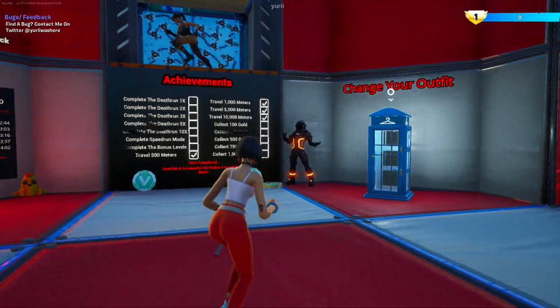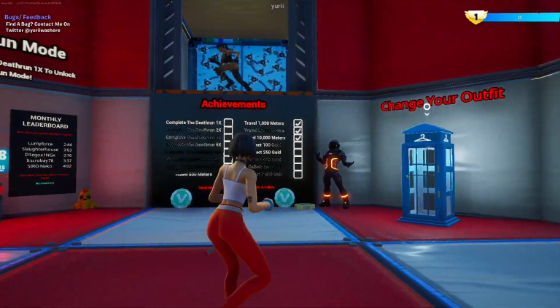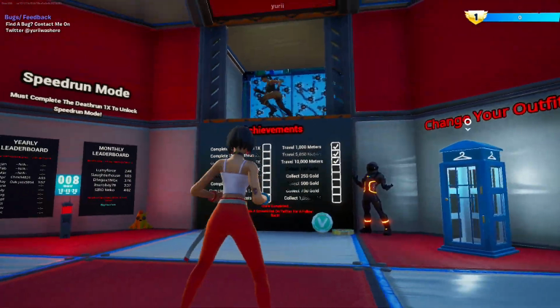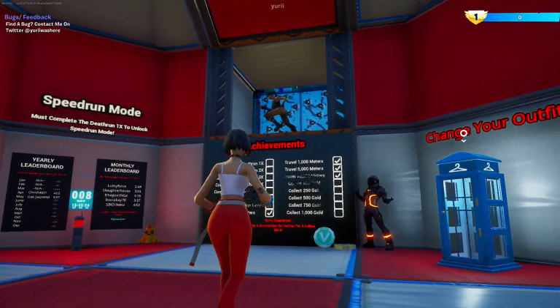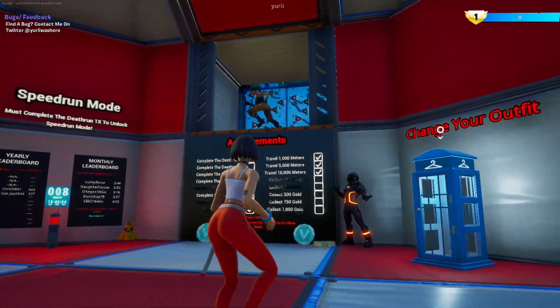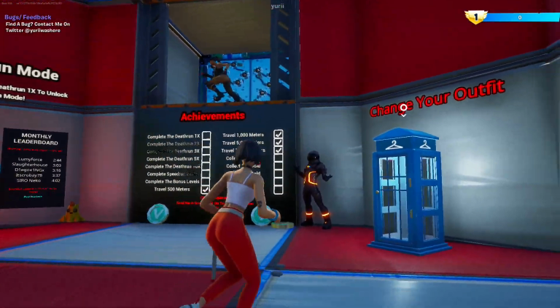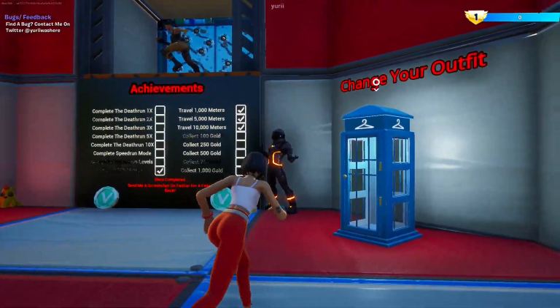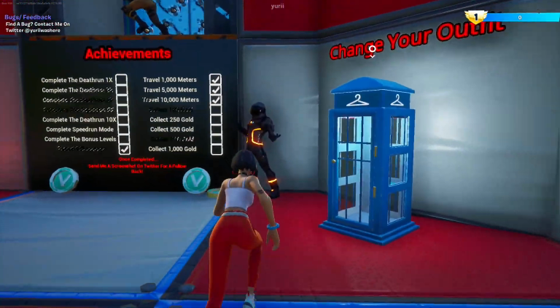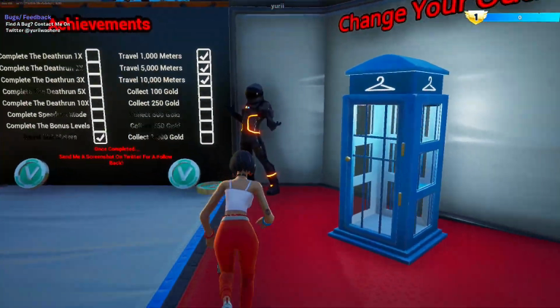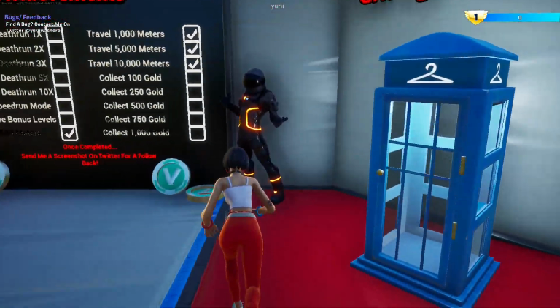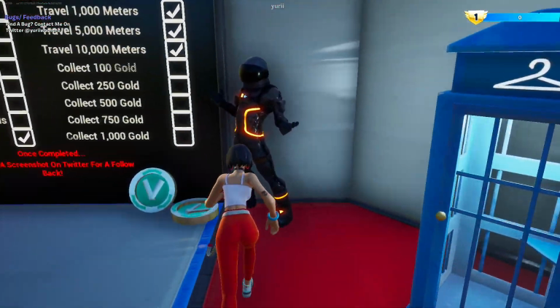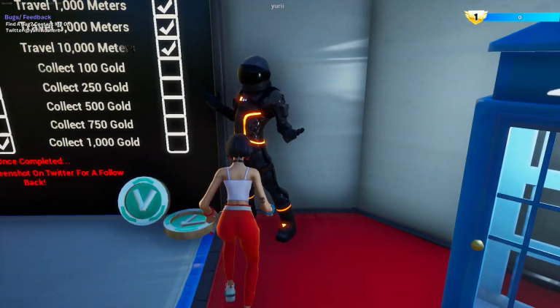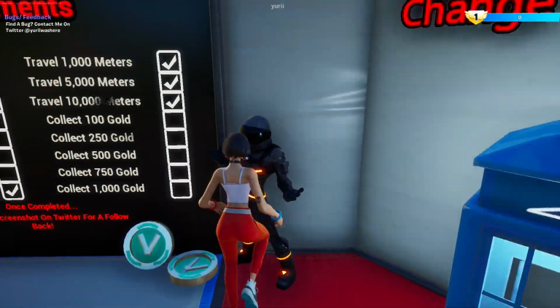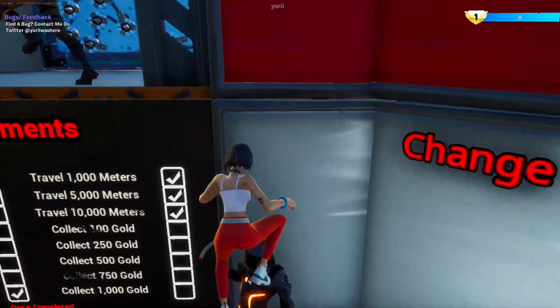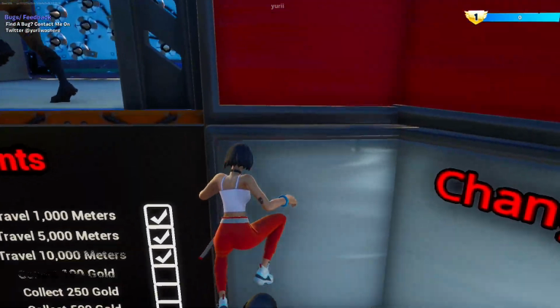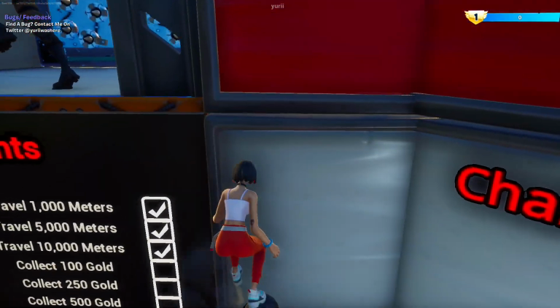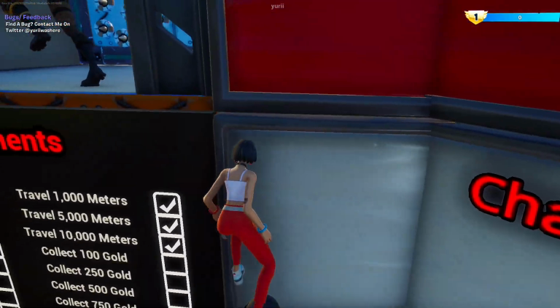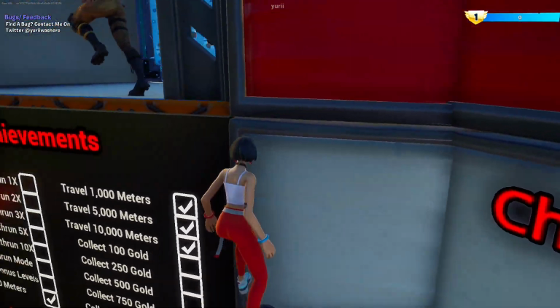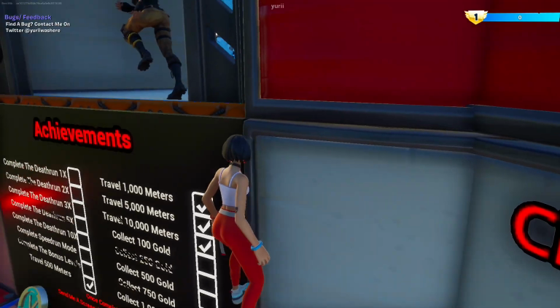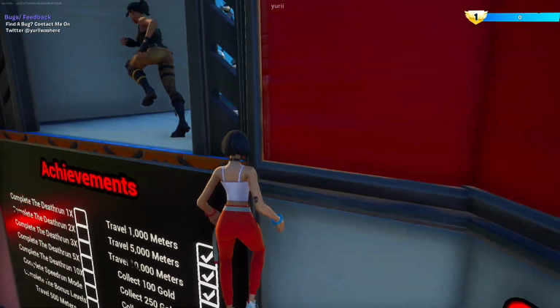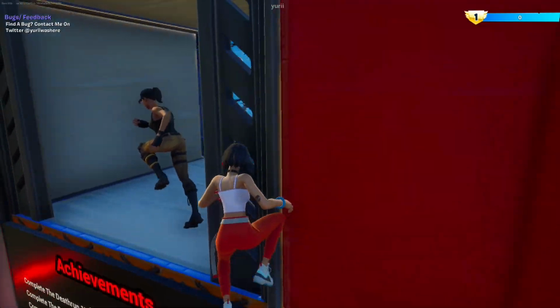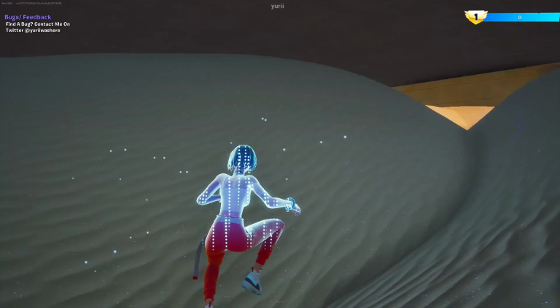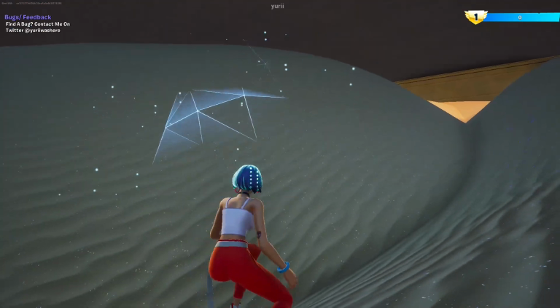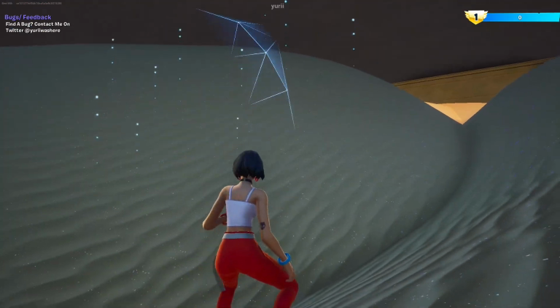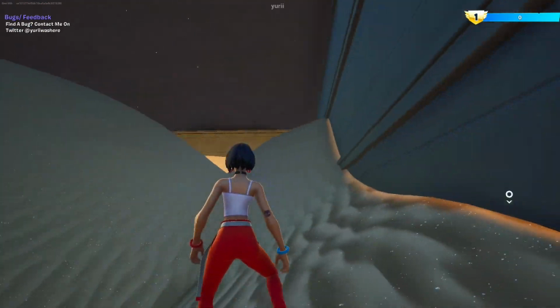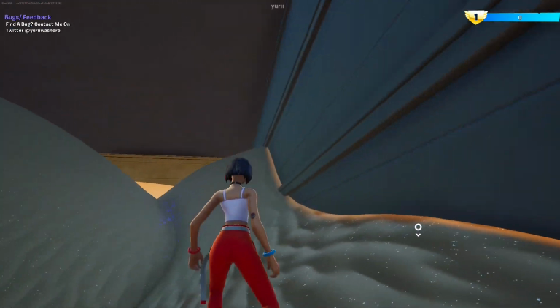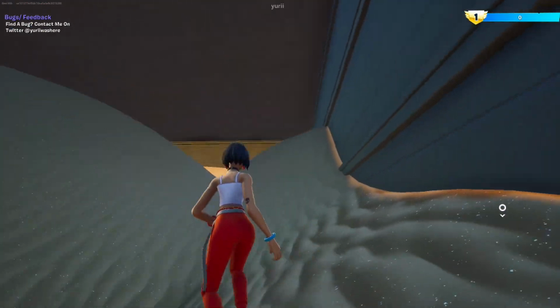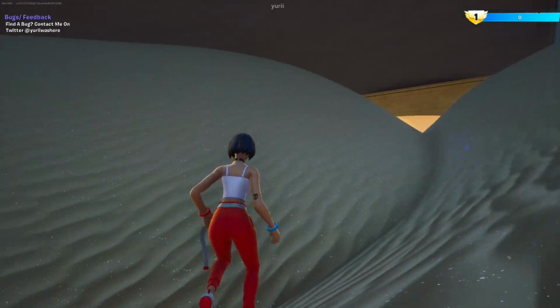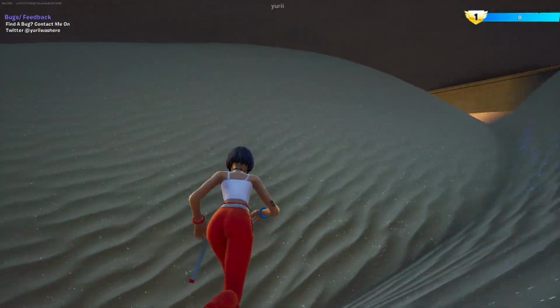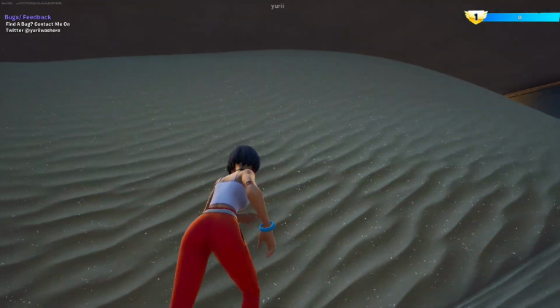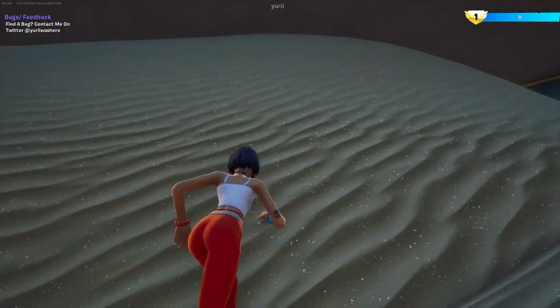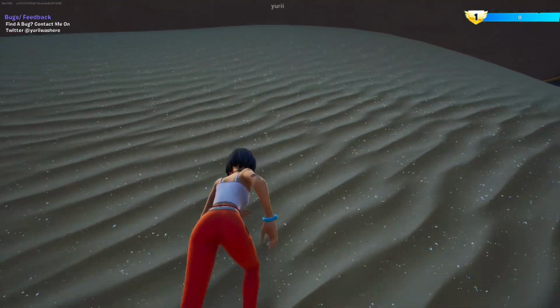Now go up to Dark Voyager, jump on top of him, and then jump again a little bit to the left. That'll teleport you to the Sand Room.